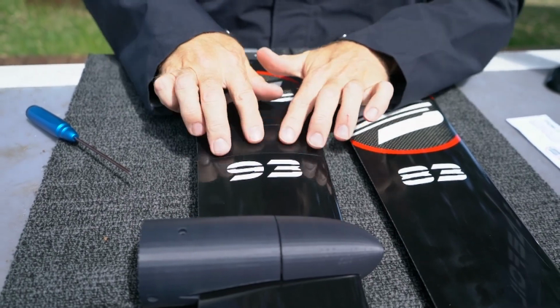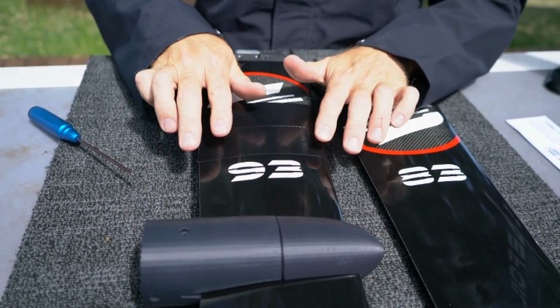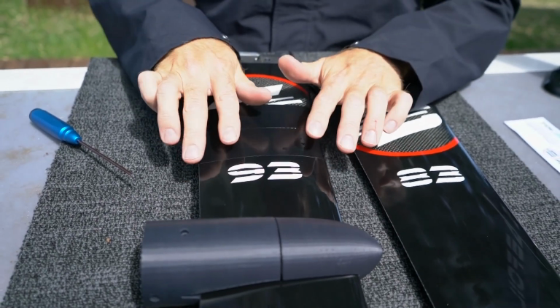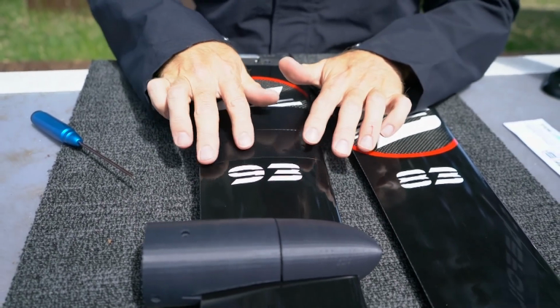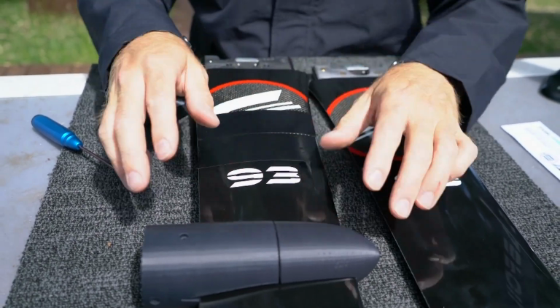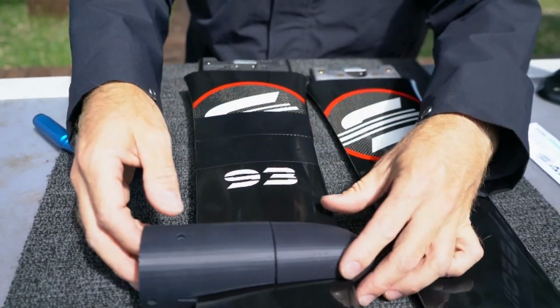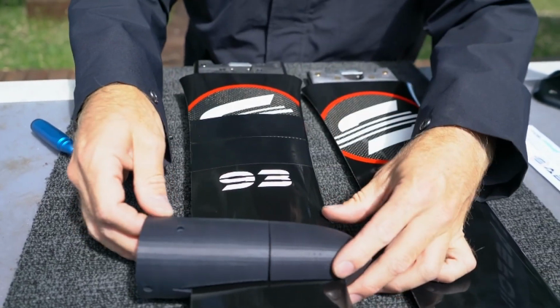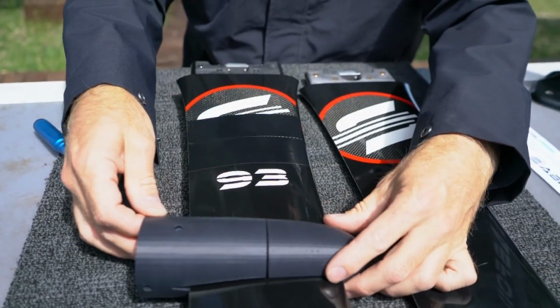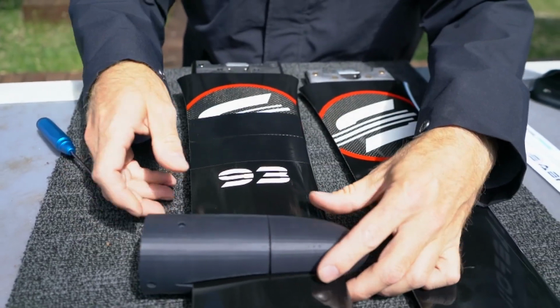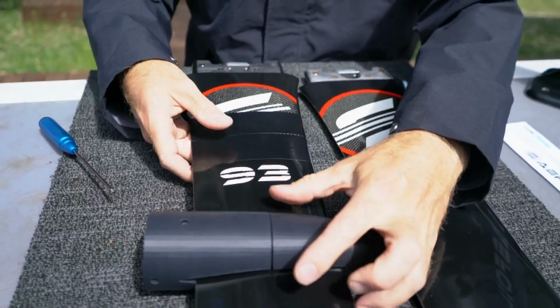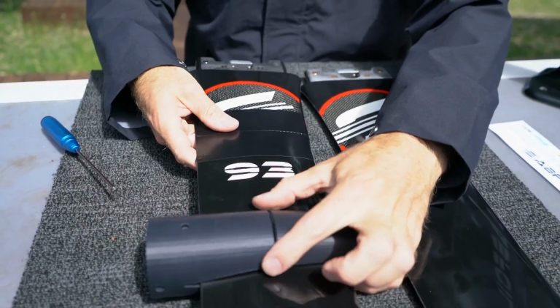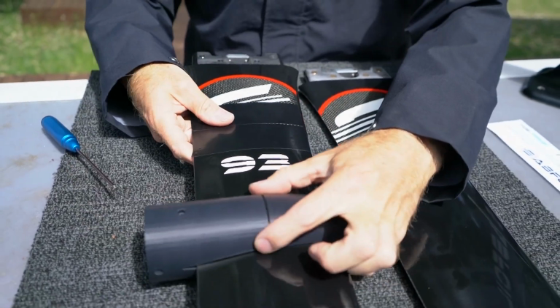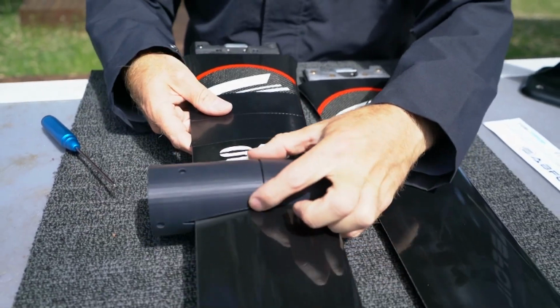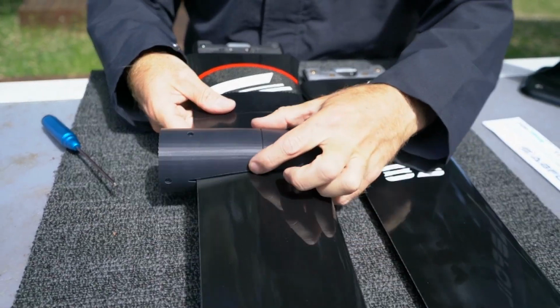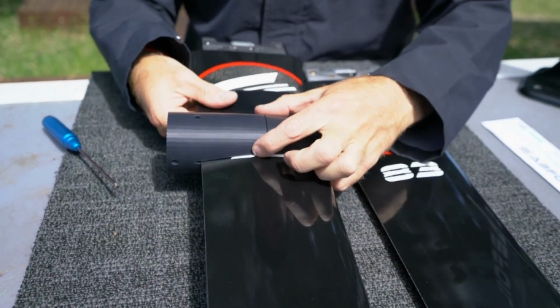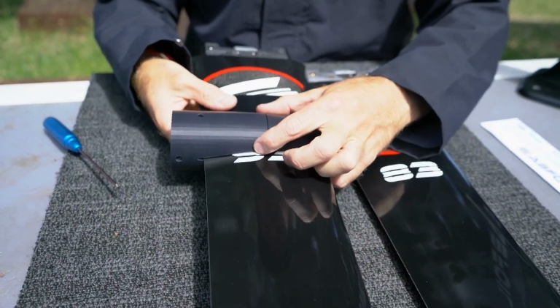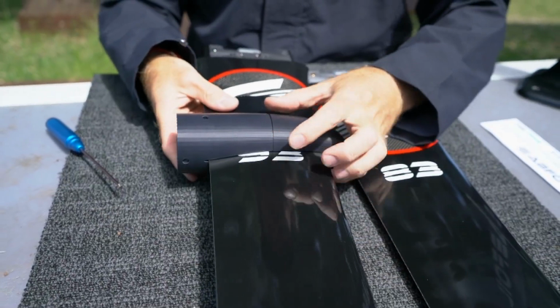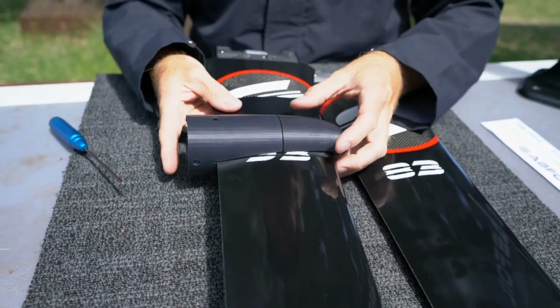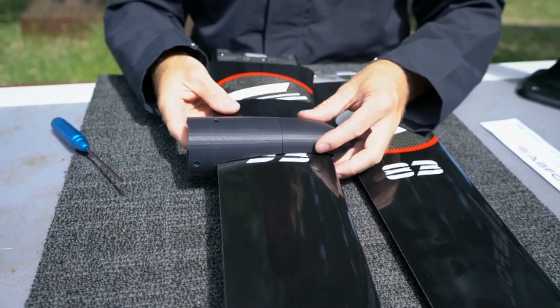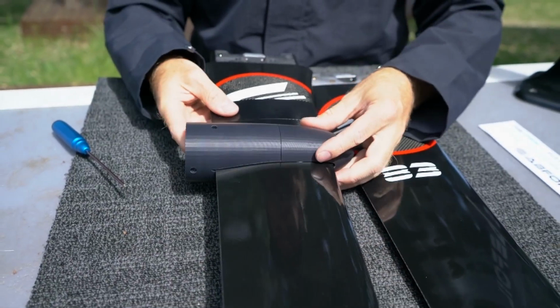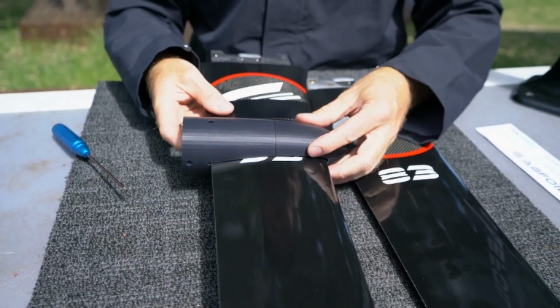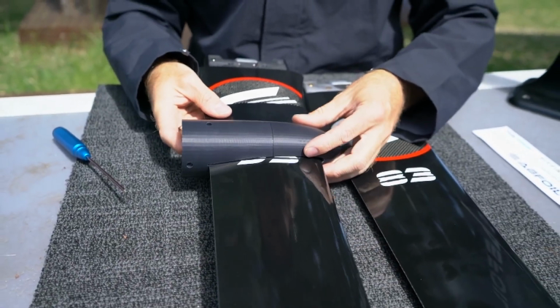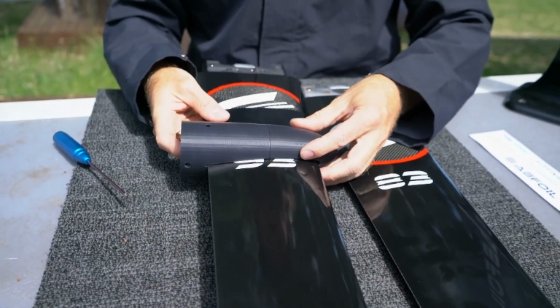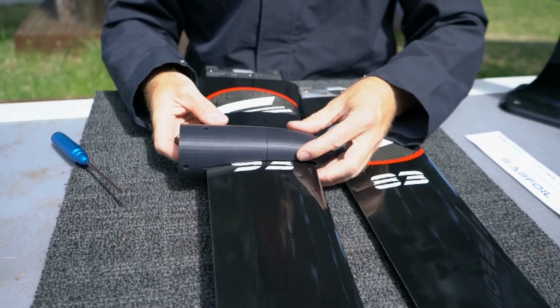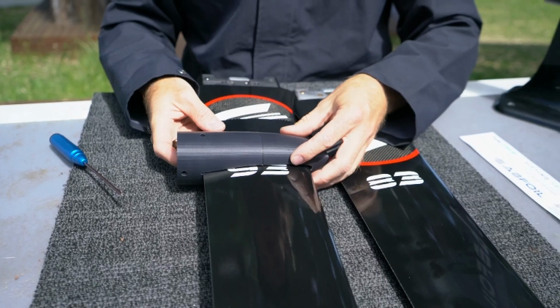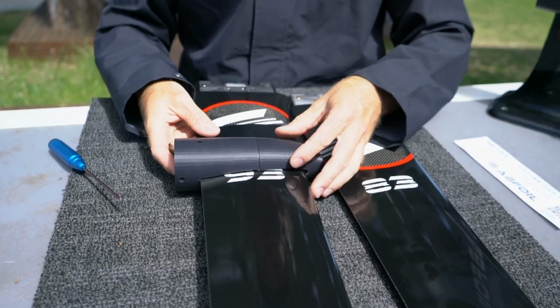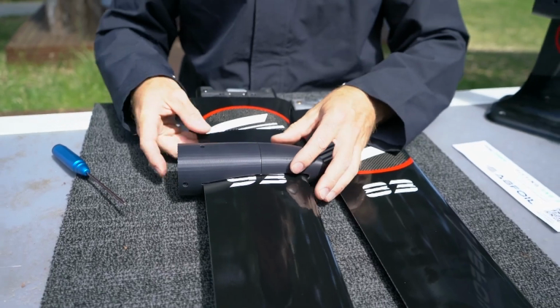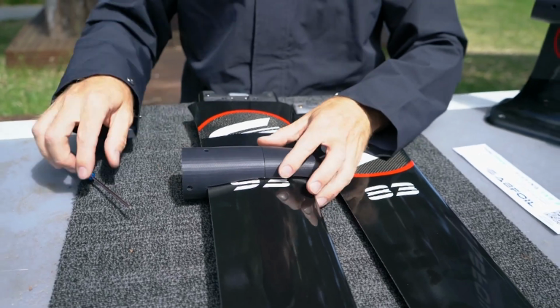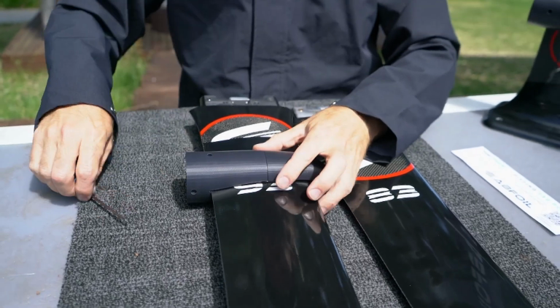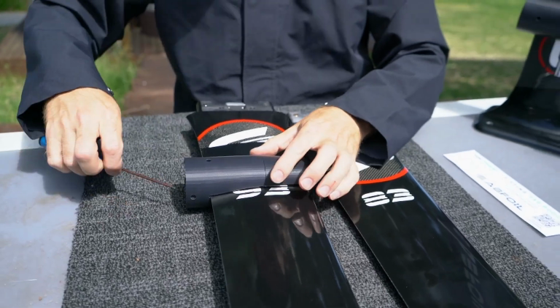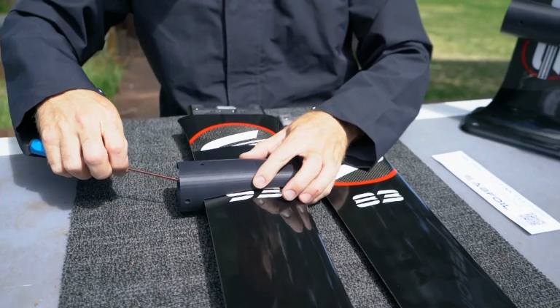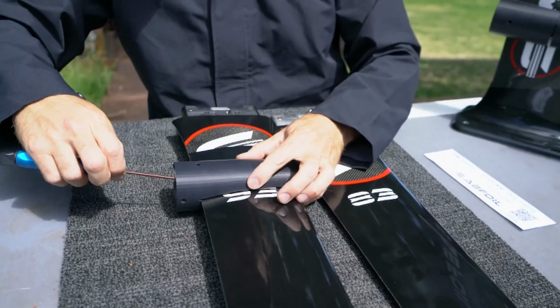Add your tape and tighten it up into the position you'd like, and there you are.